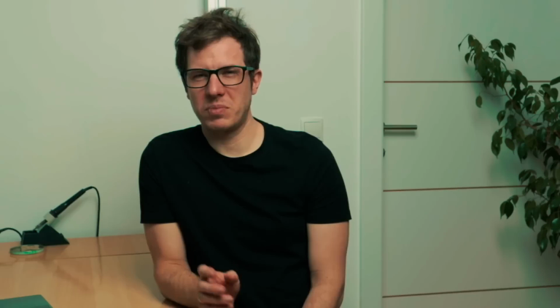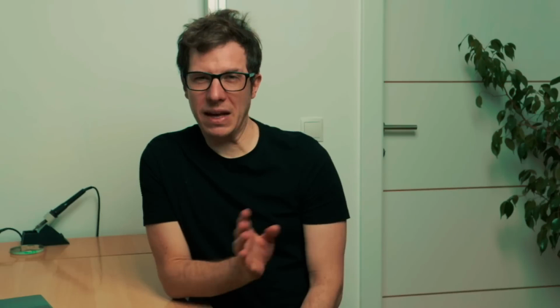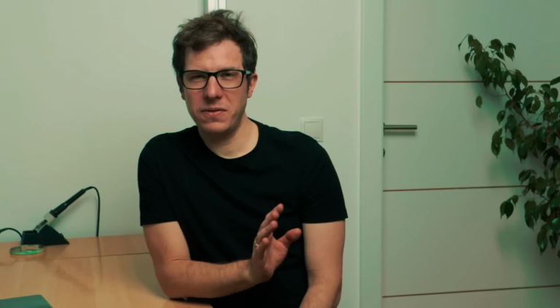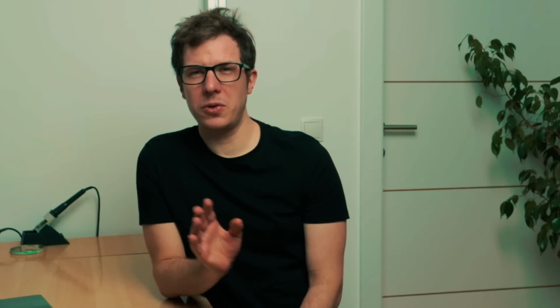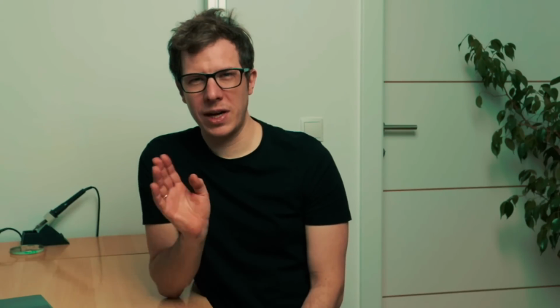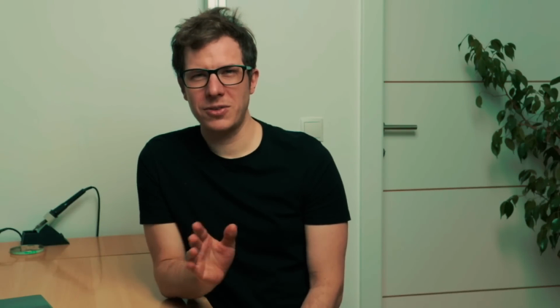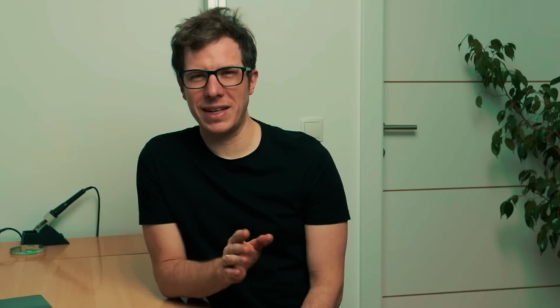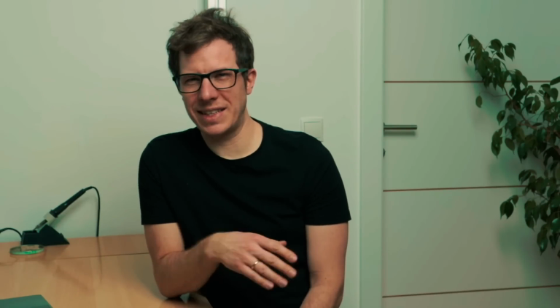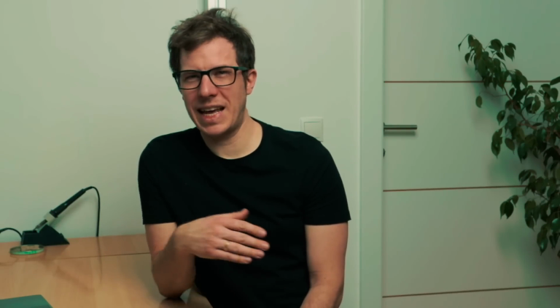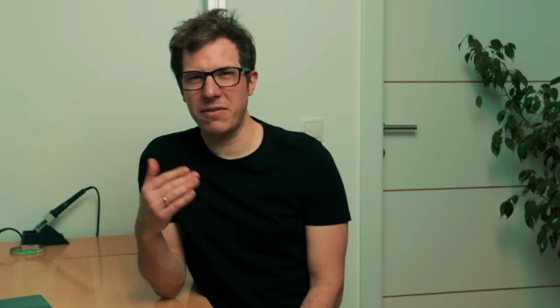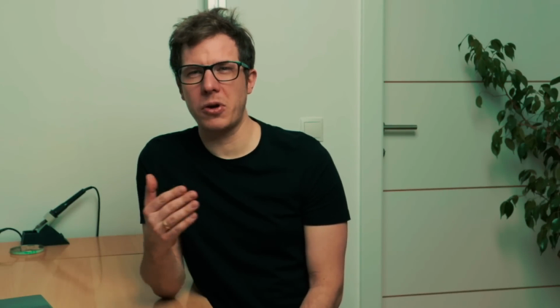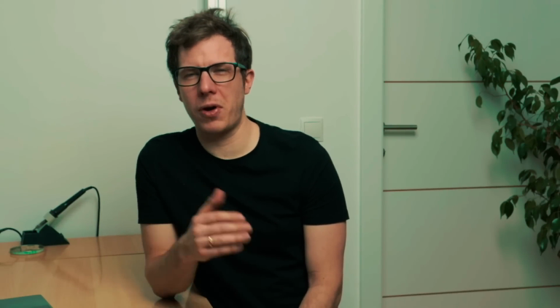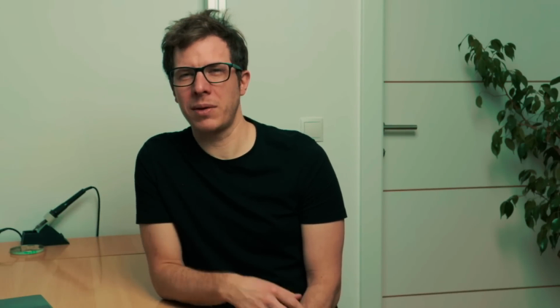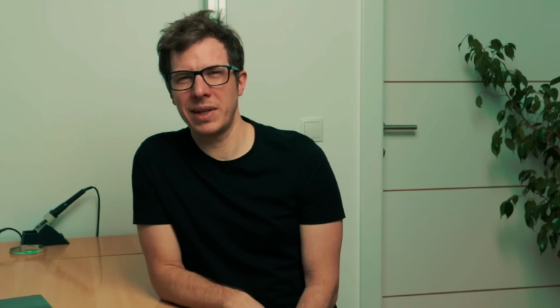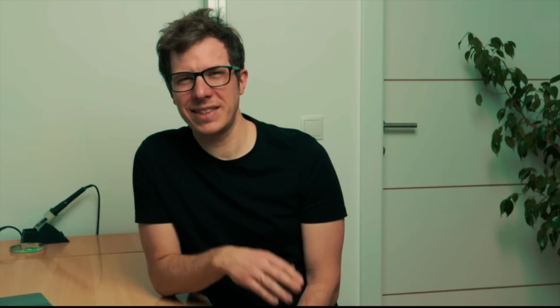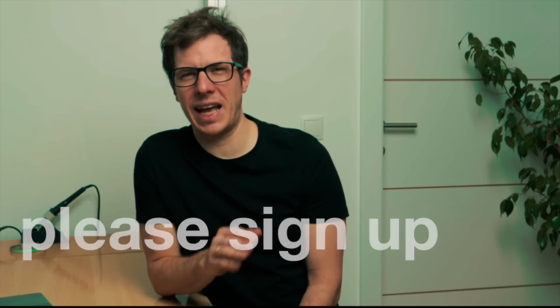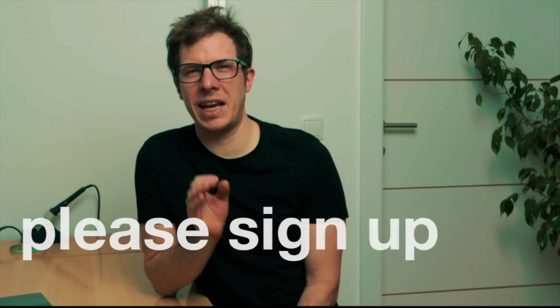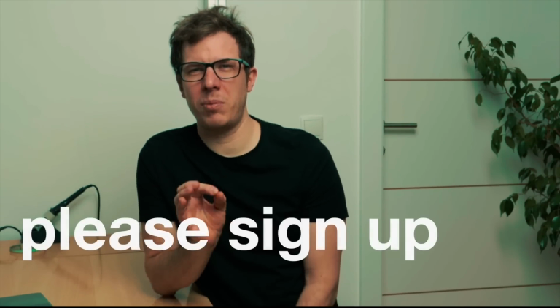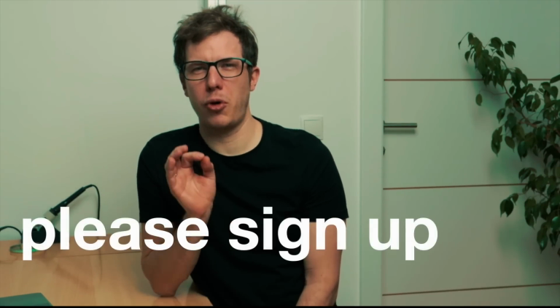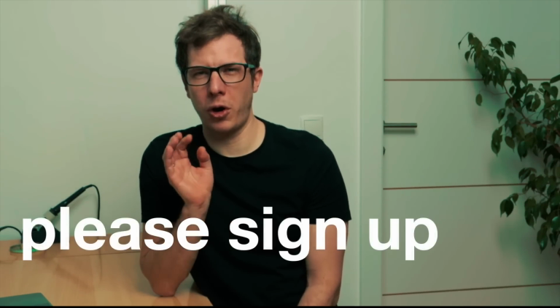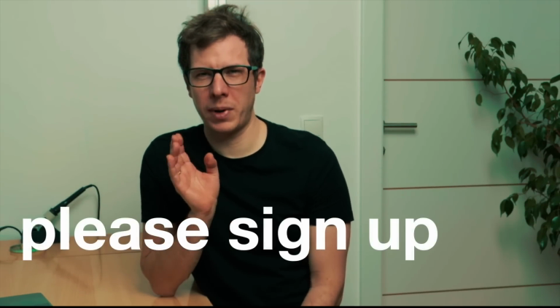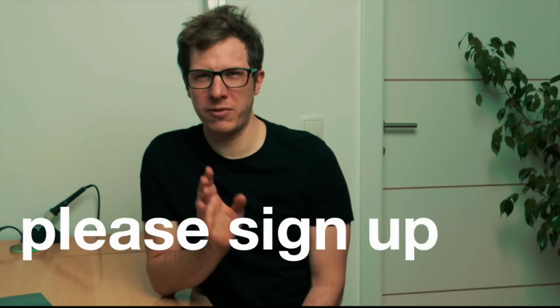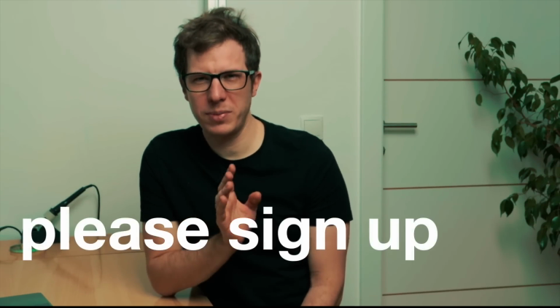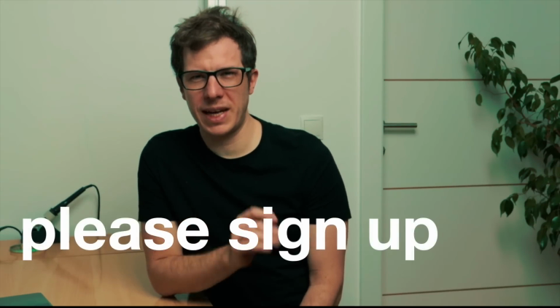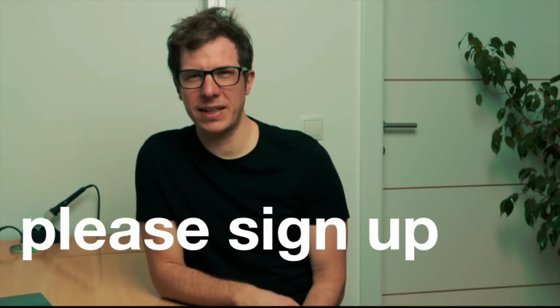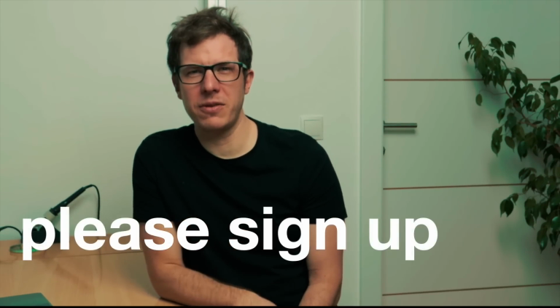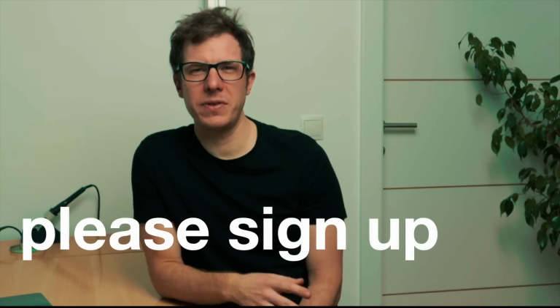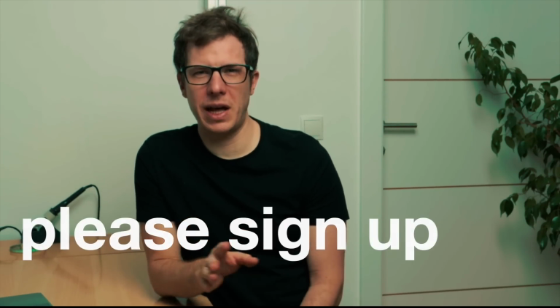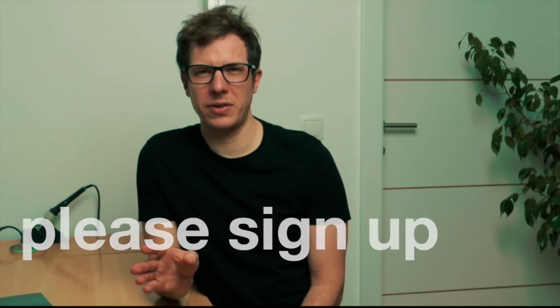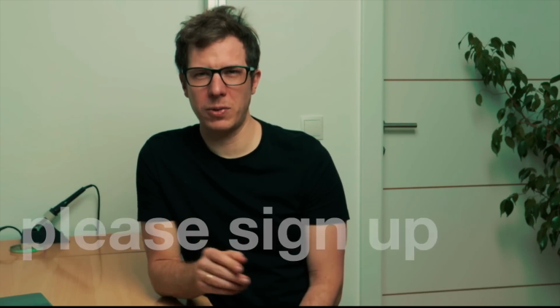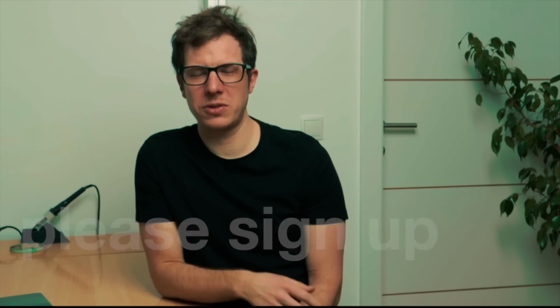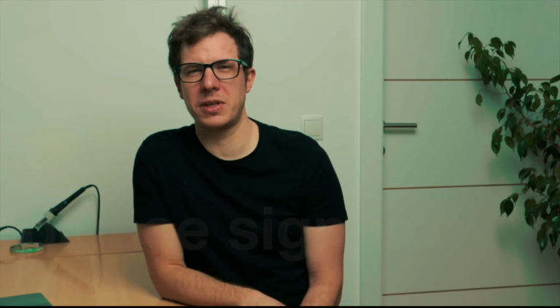If you are interested and haven't already, please sign up on my website and fill out the questionnaire.